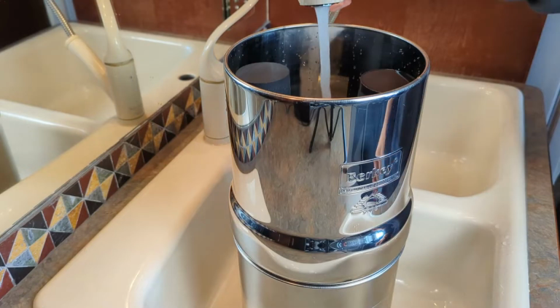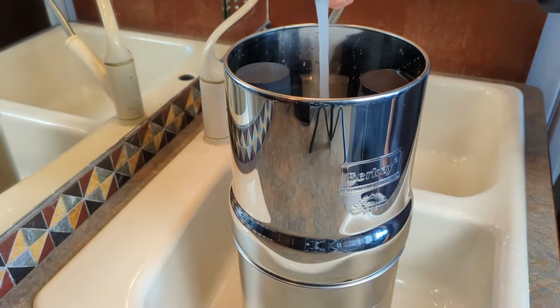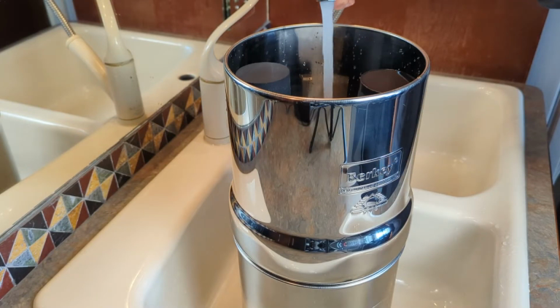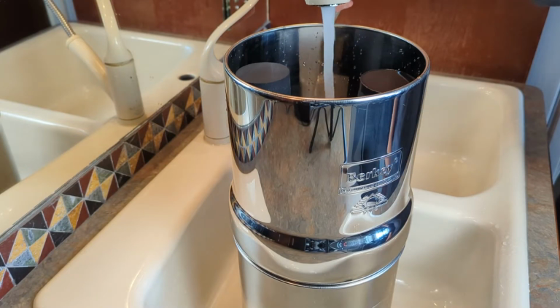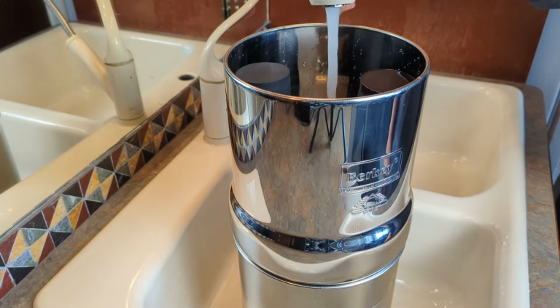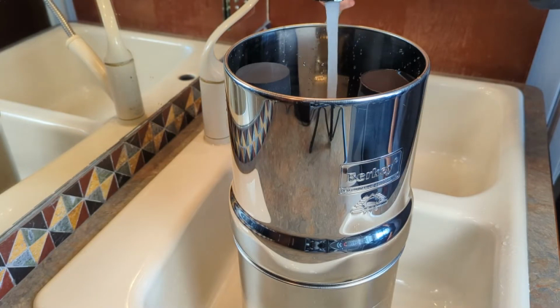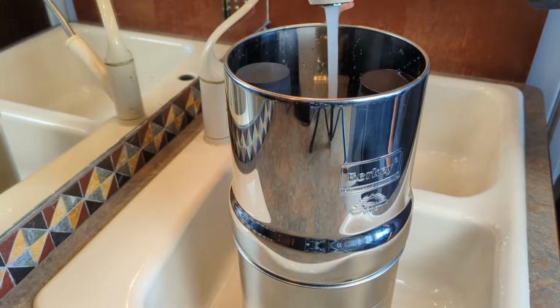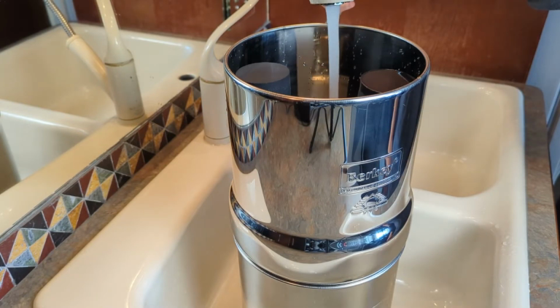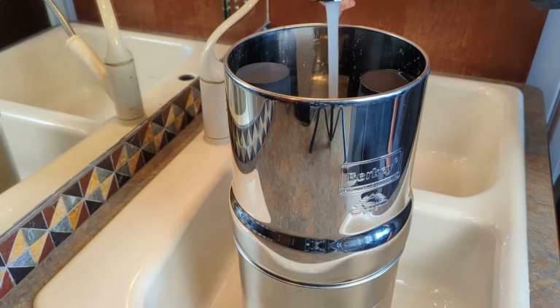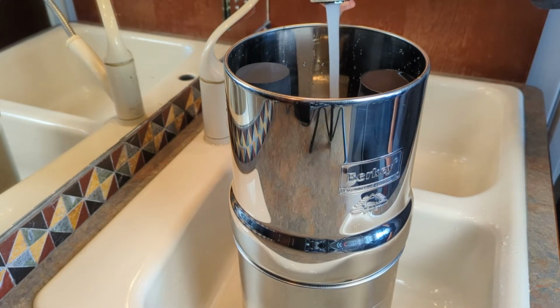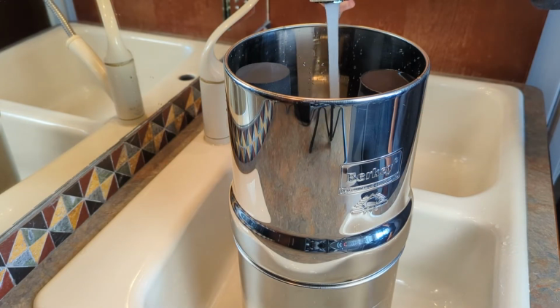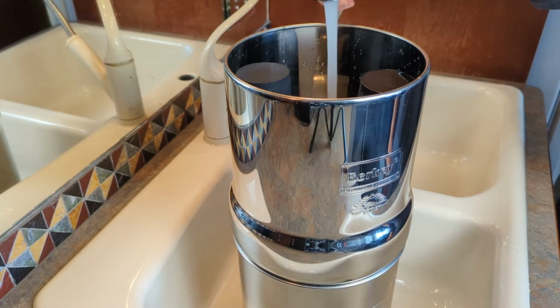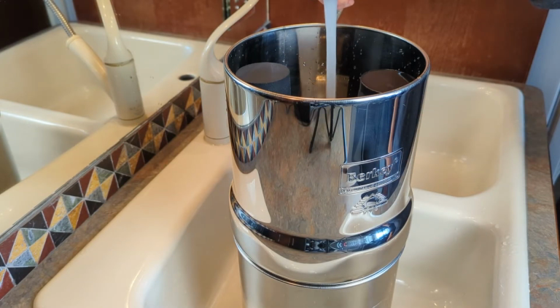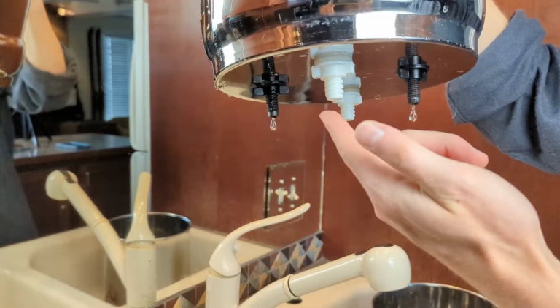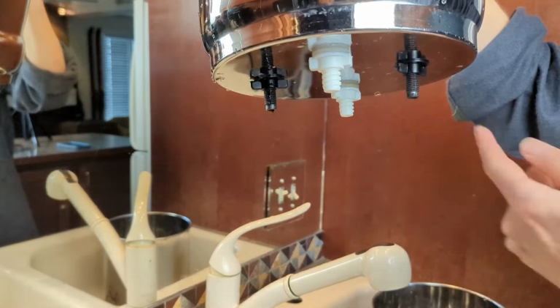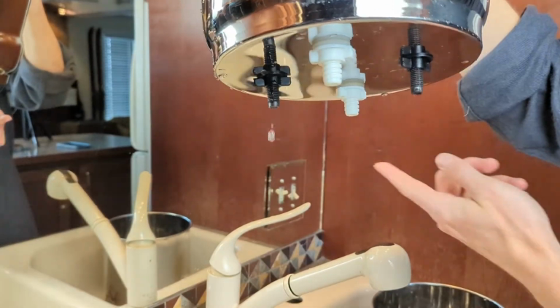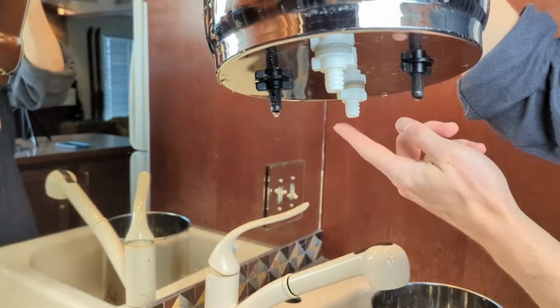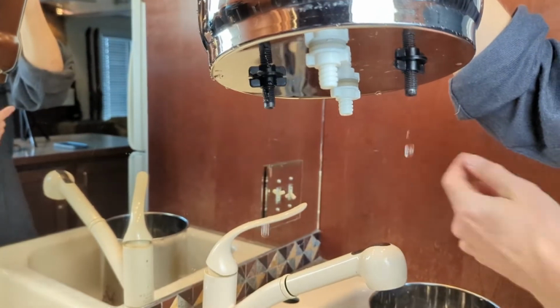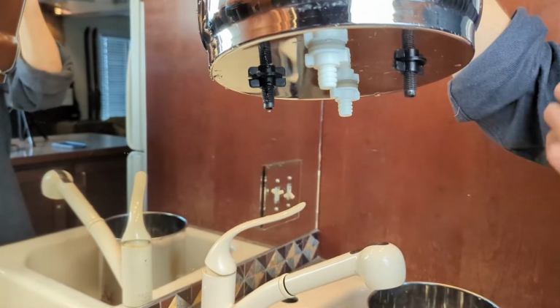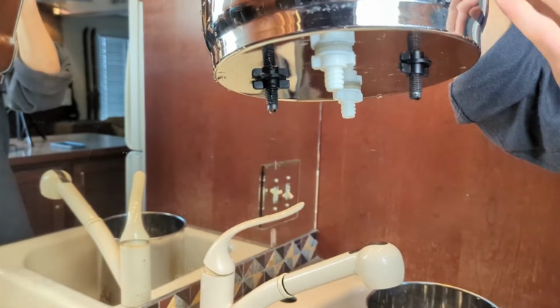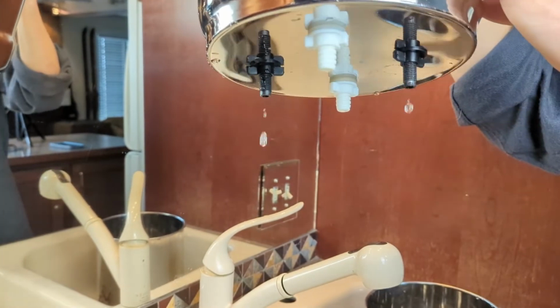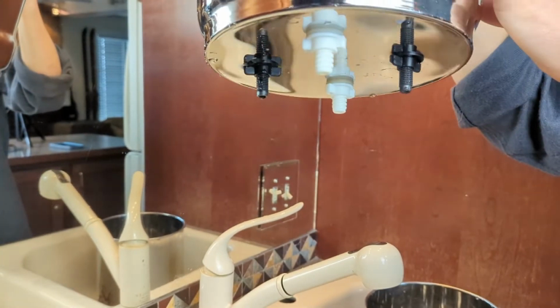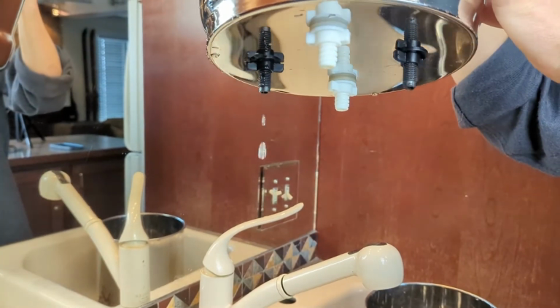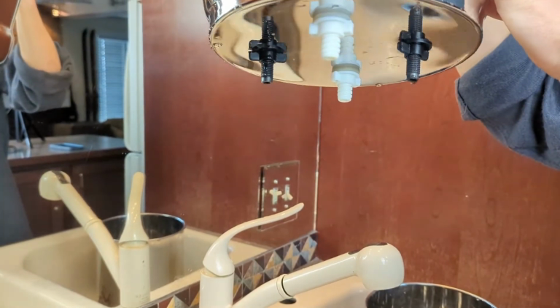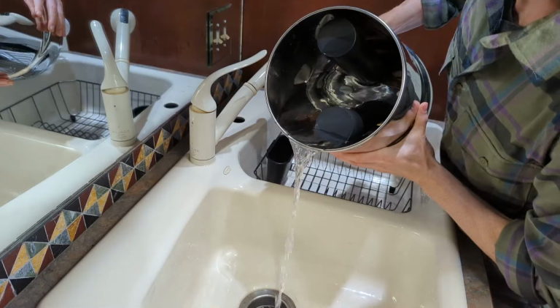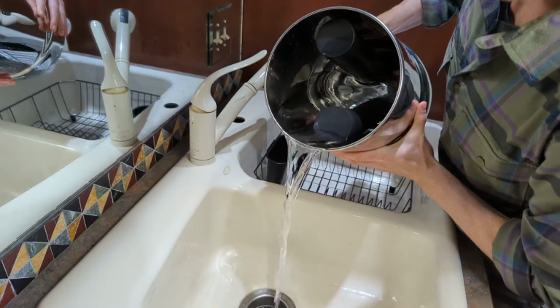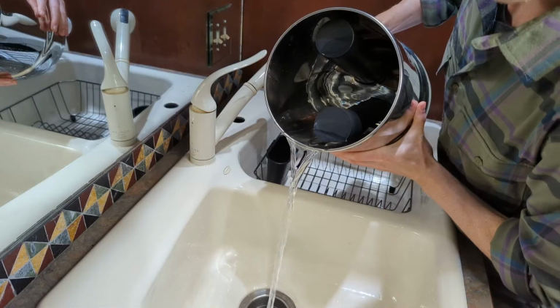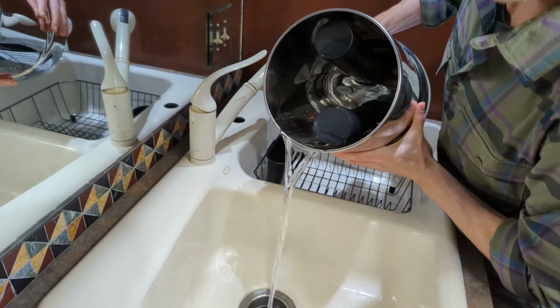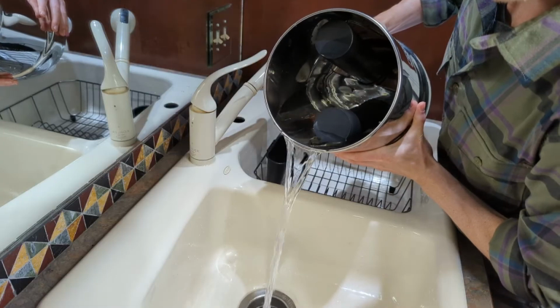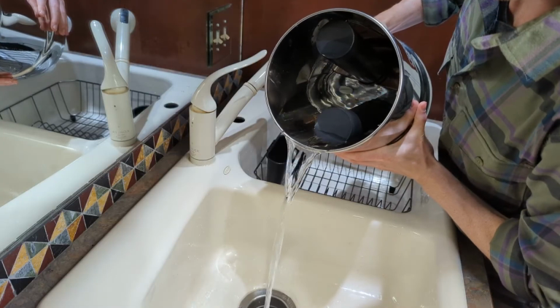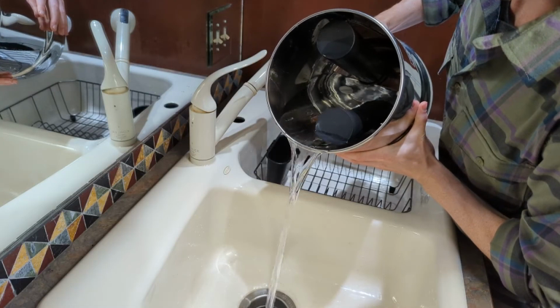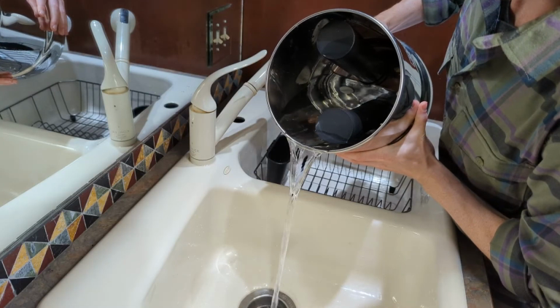First, fill the chamber with cold water to make sure there are no leaks from the filter seals or the hole plugs. Once you've checked this, you can go ahead and empty the reservoir.